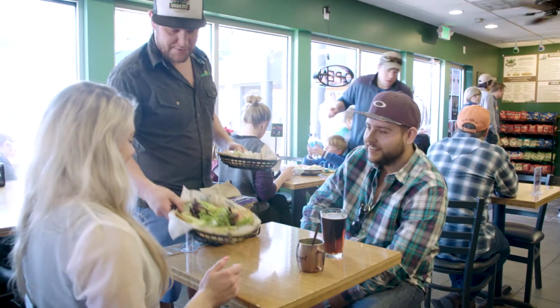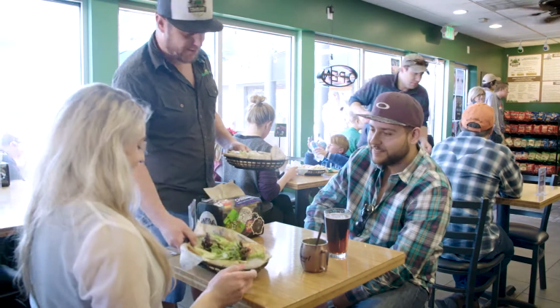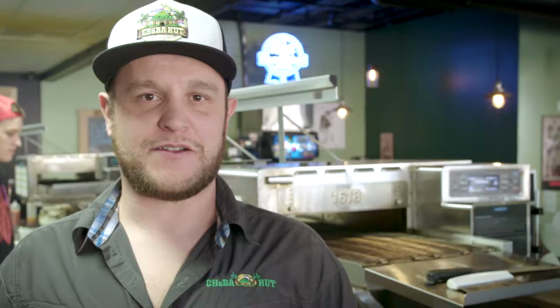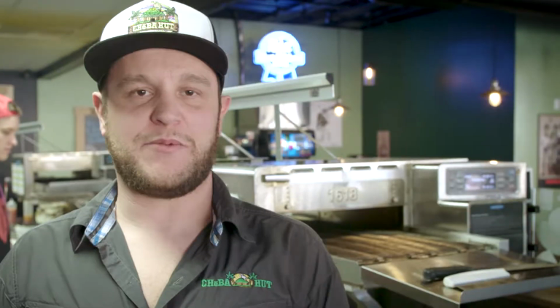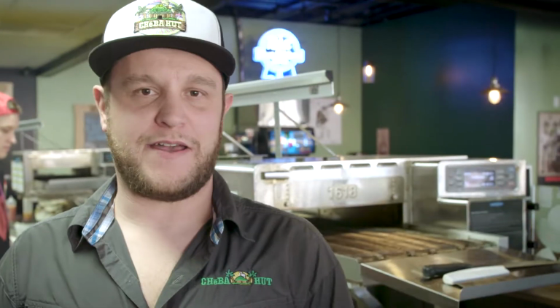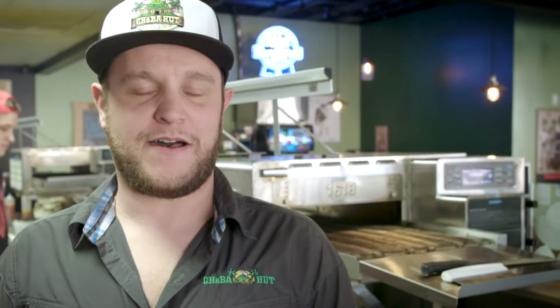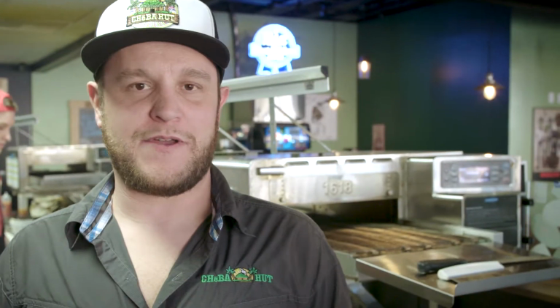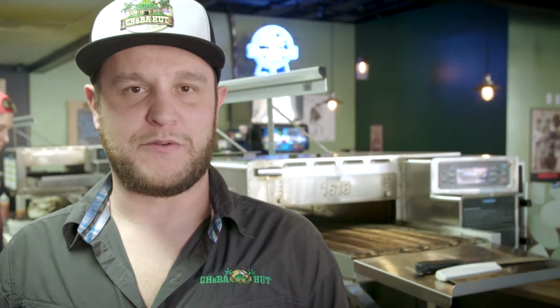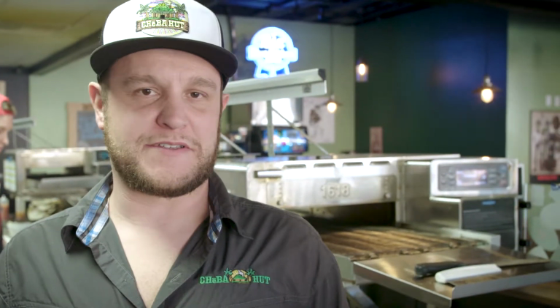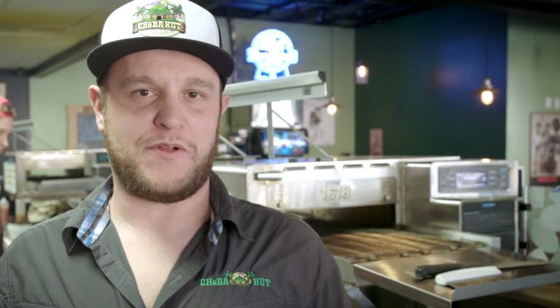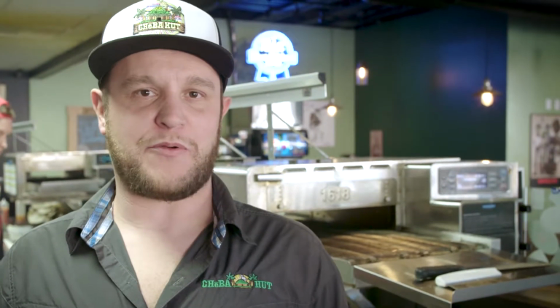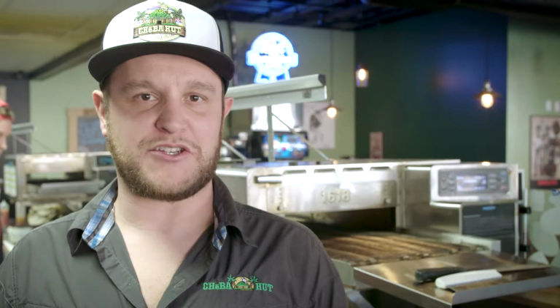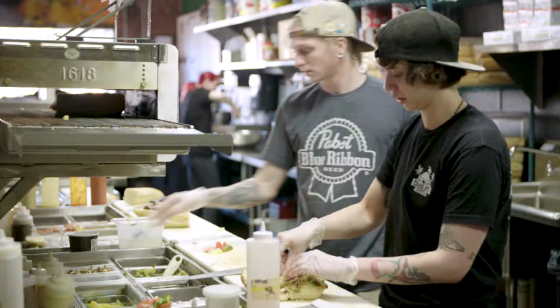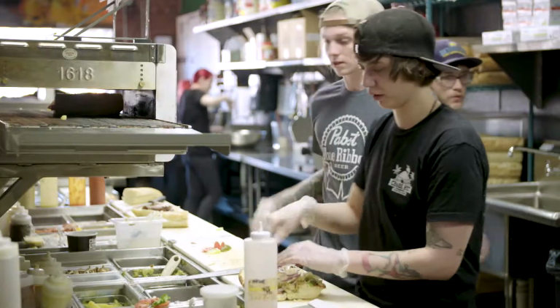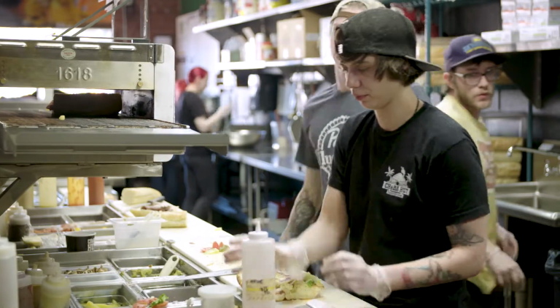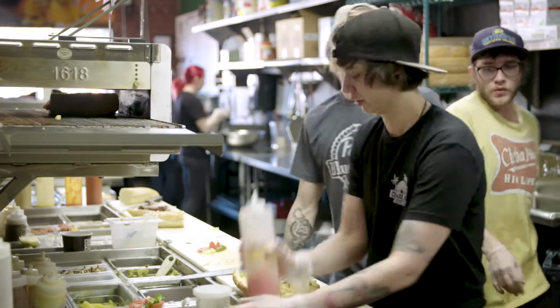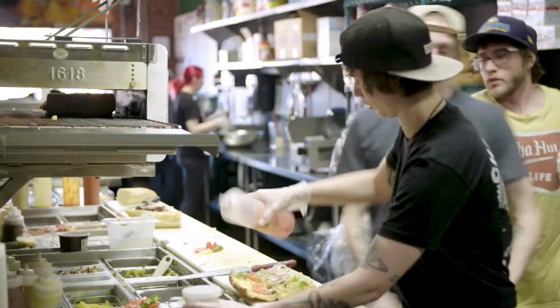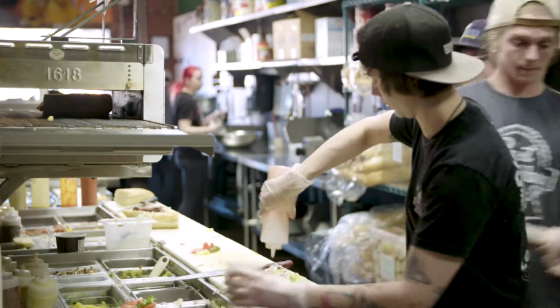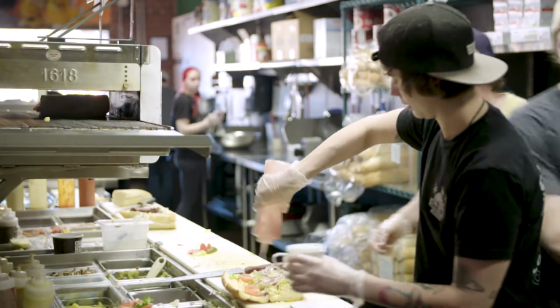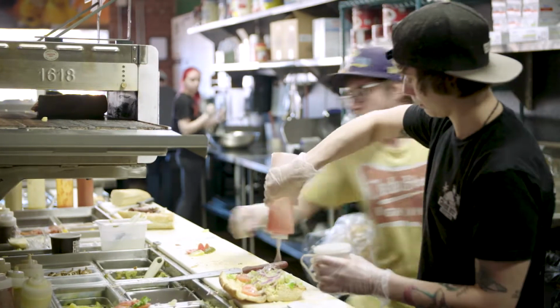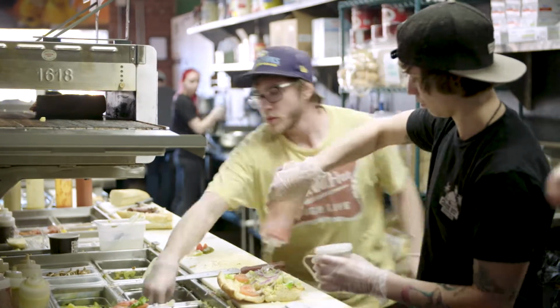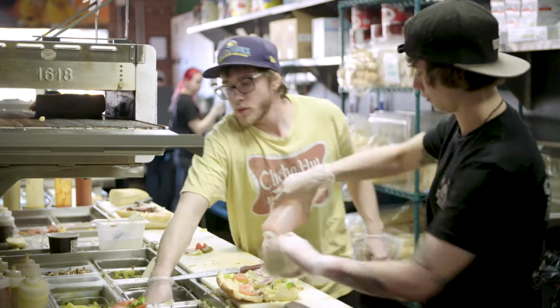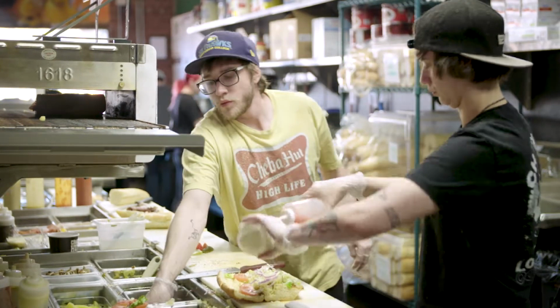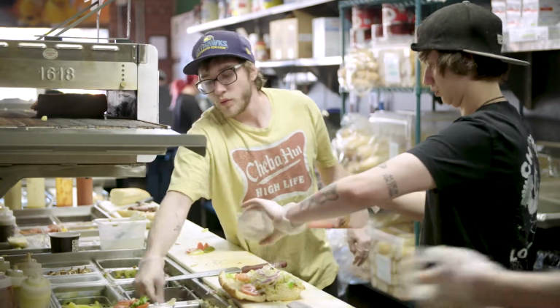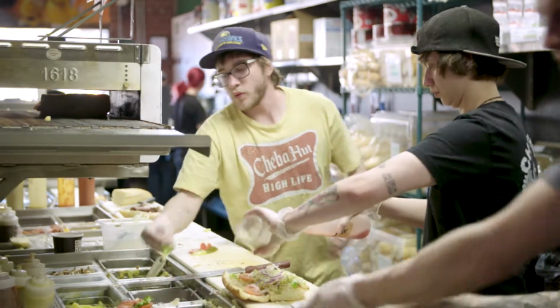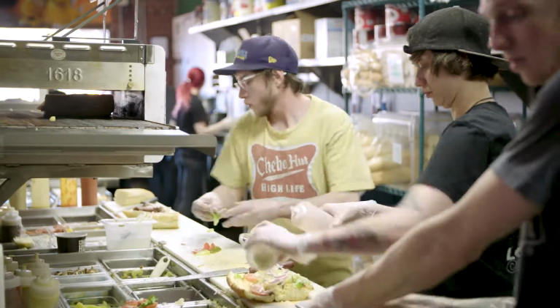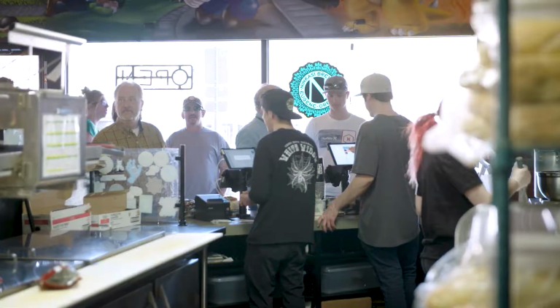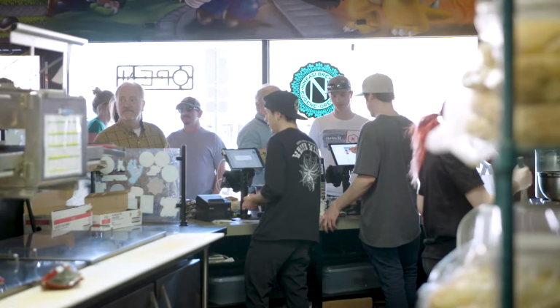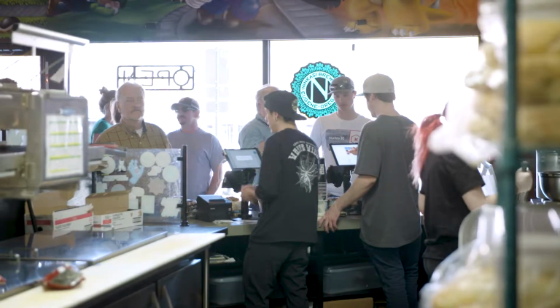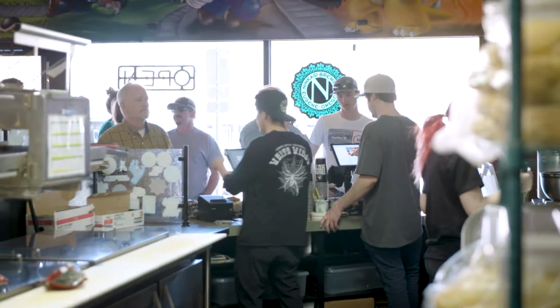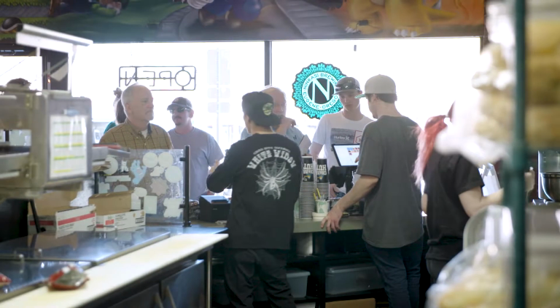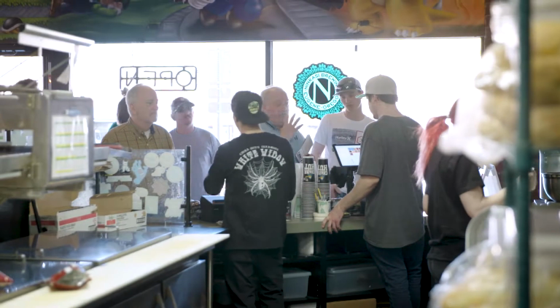Here at Chiba Hutt, we have a real simple operation. No flat tops, no deep fryers. The only thing fried here is an occasional customer.